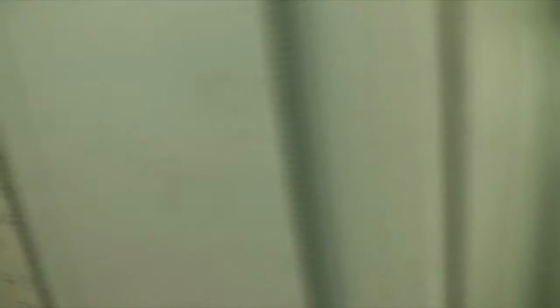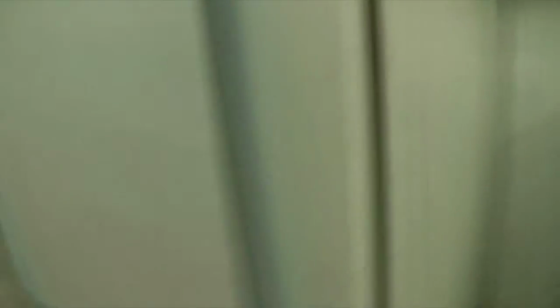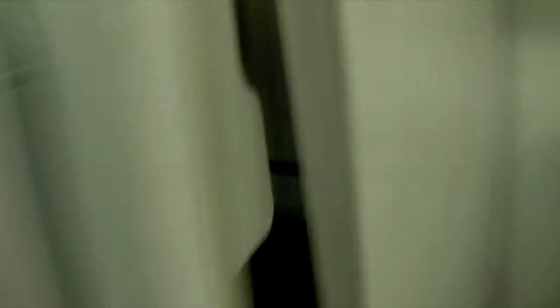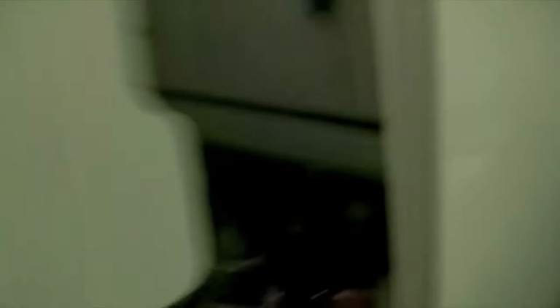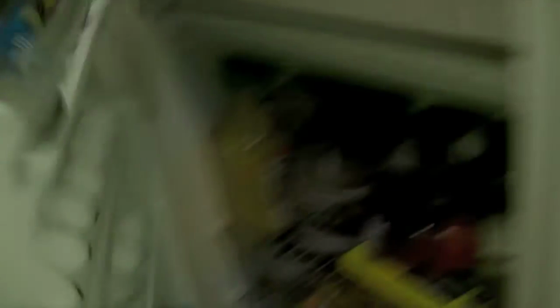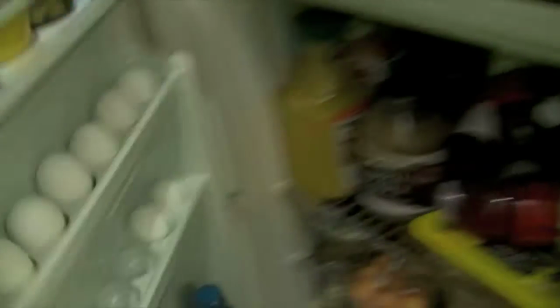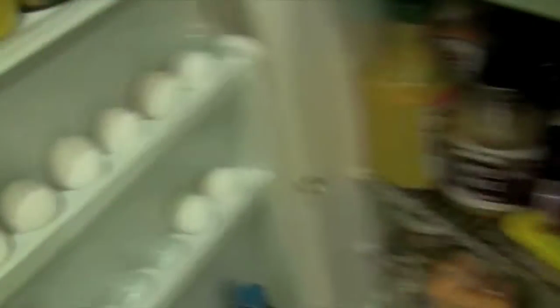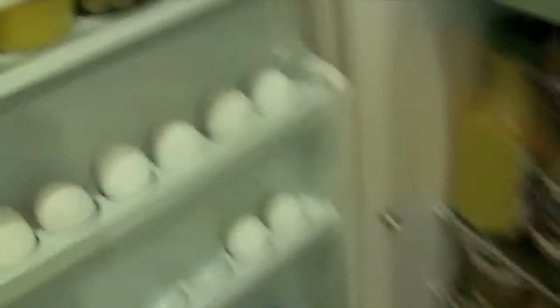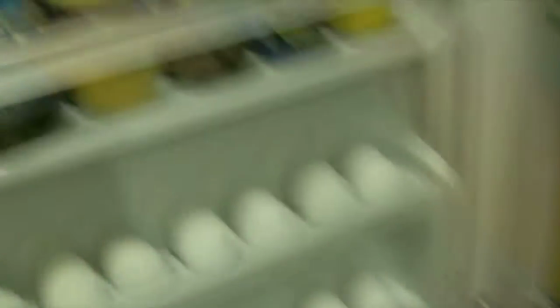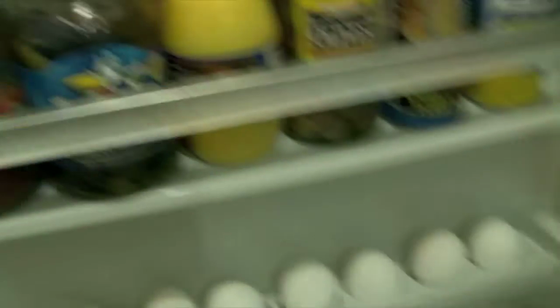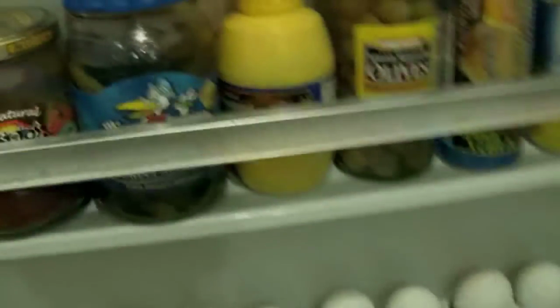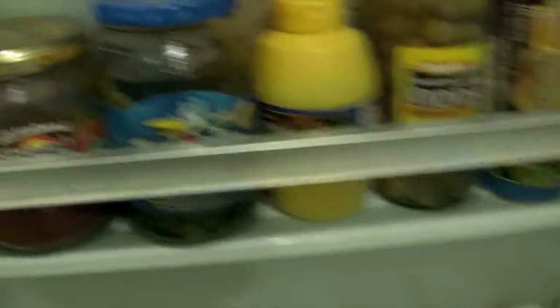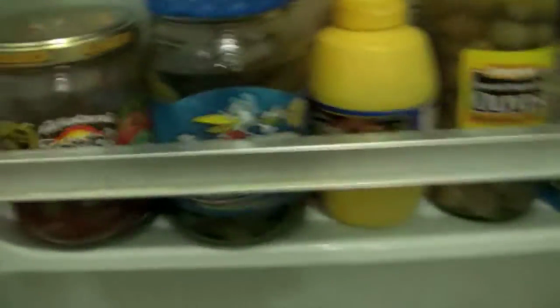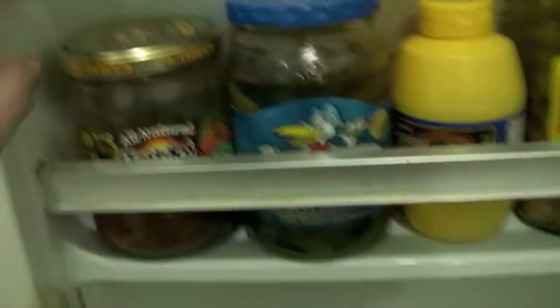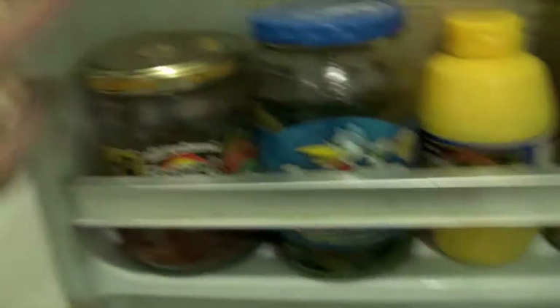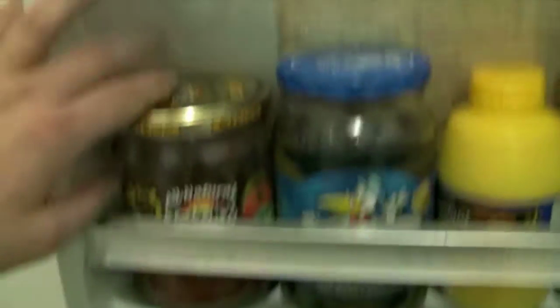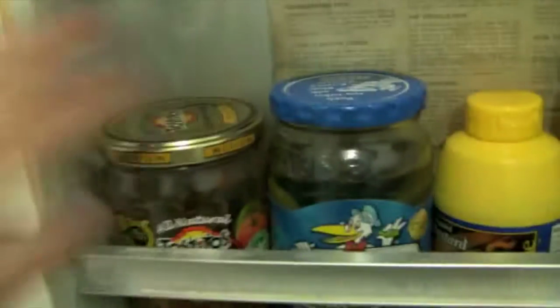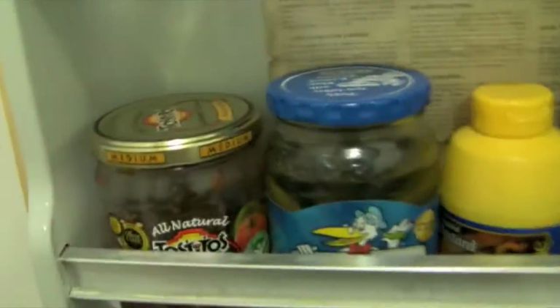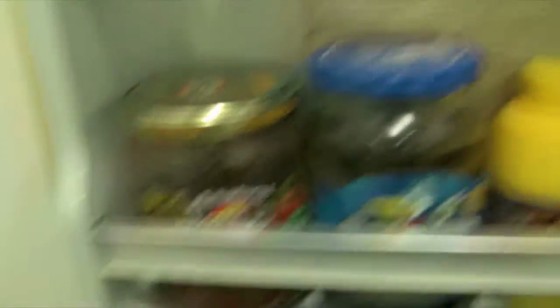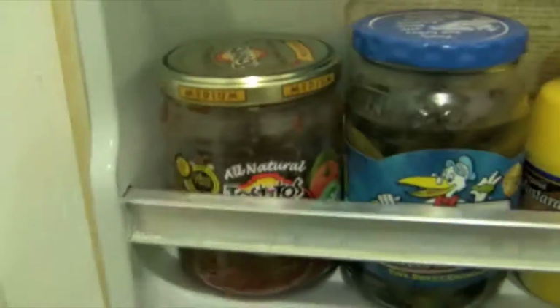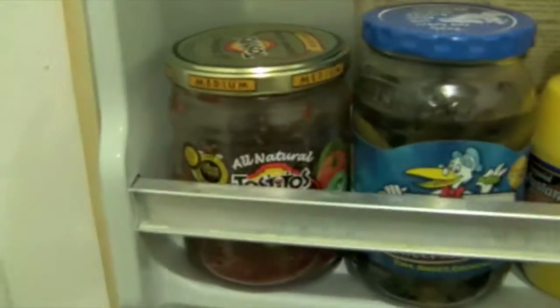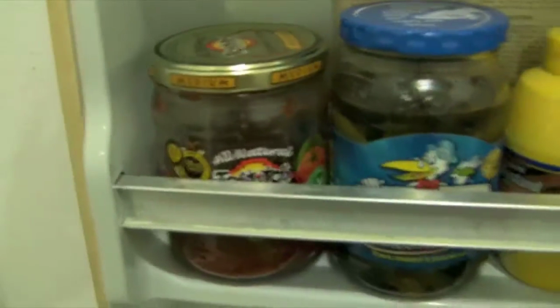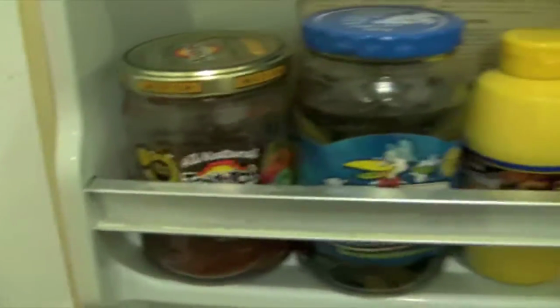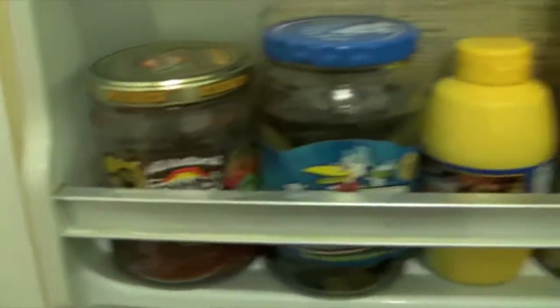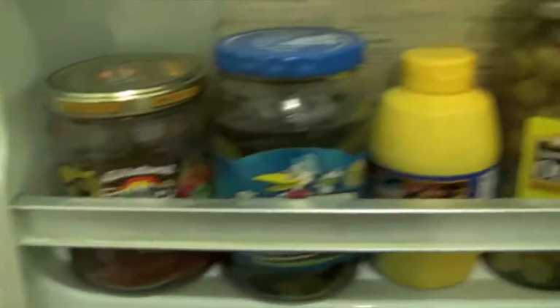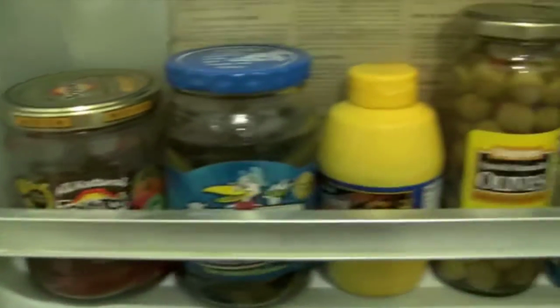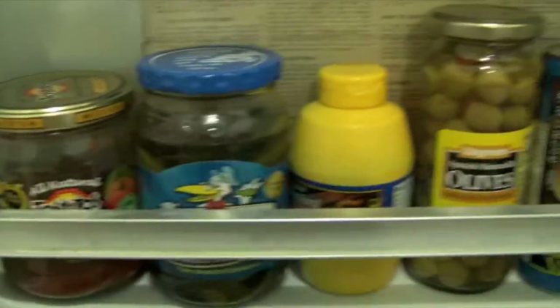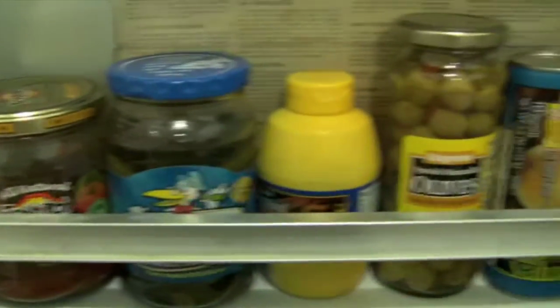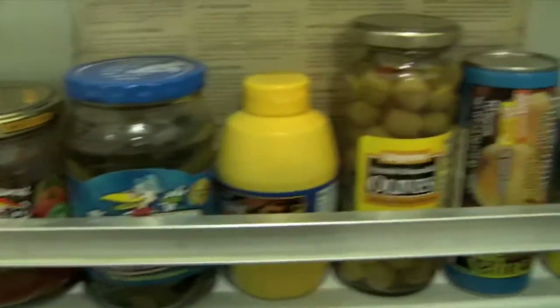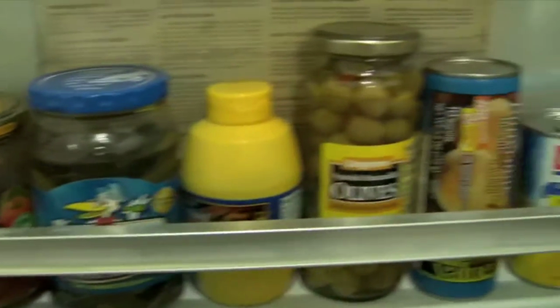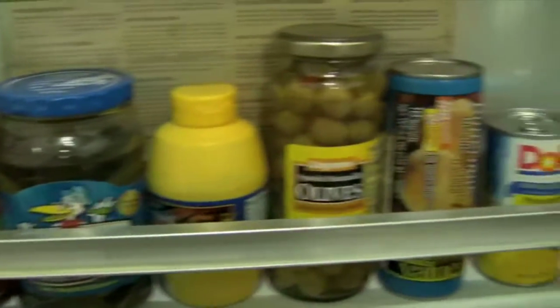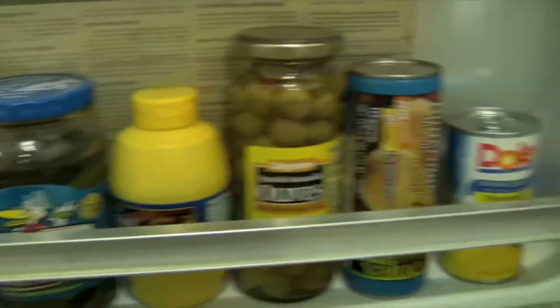But yeah, we'll start off with the fridge. So here we go. I'm just going to show you guys the basics — the condiments.